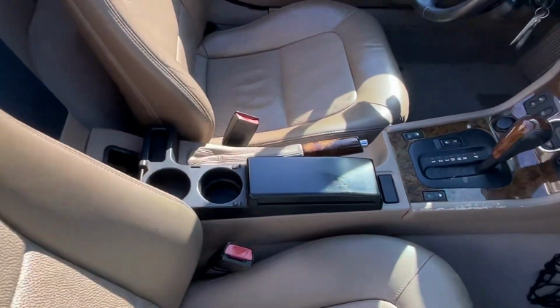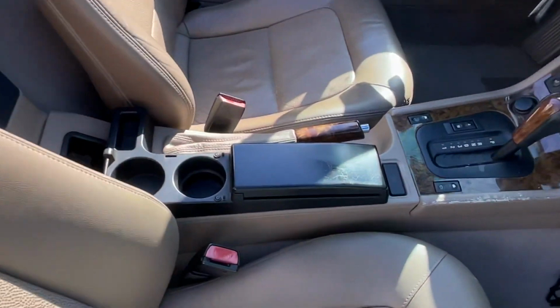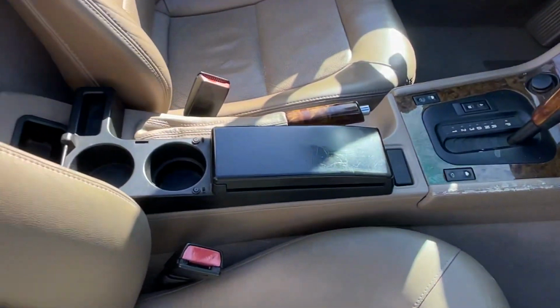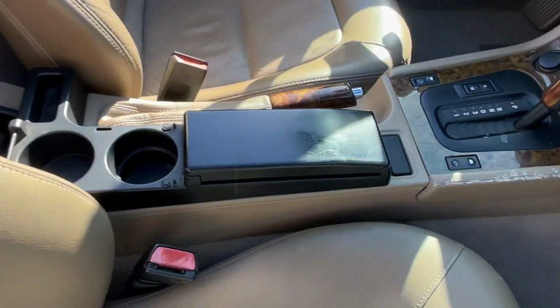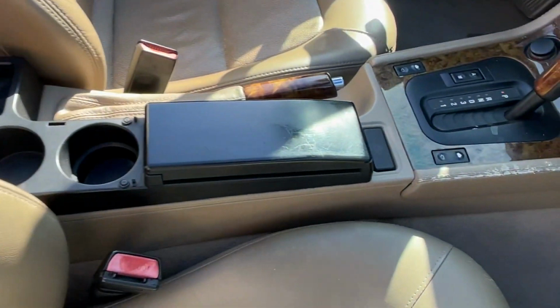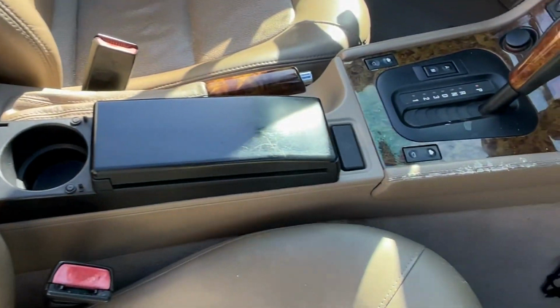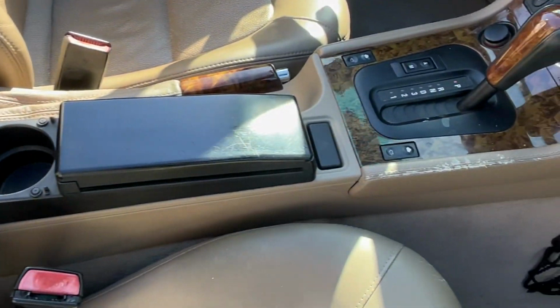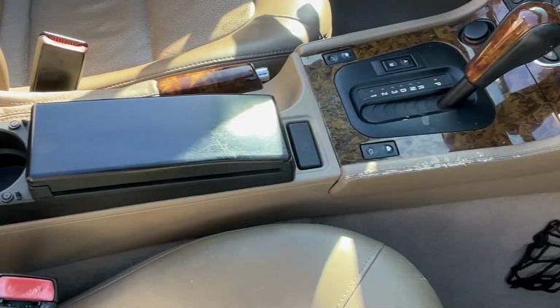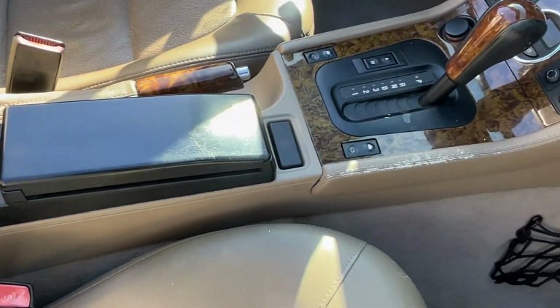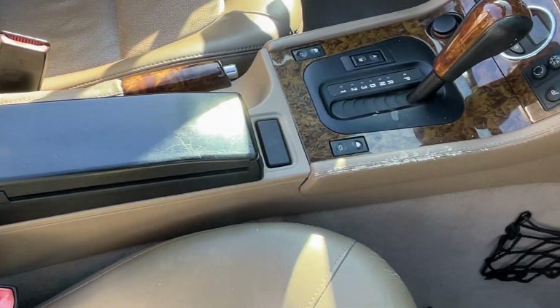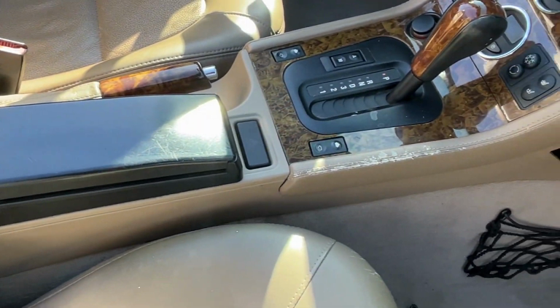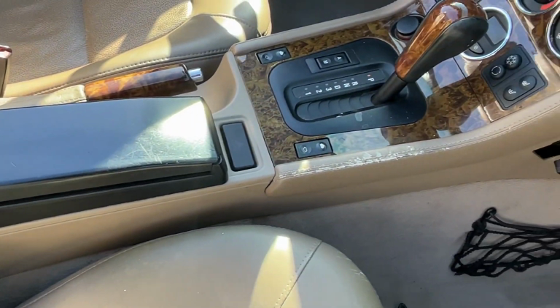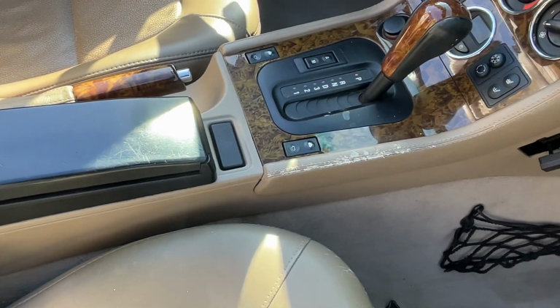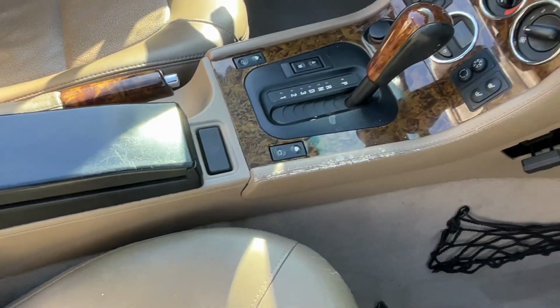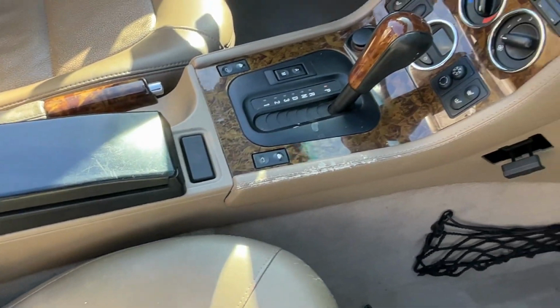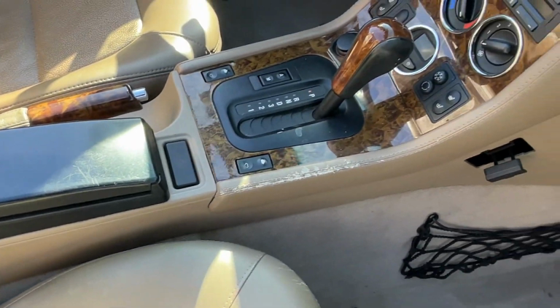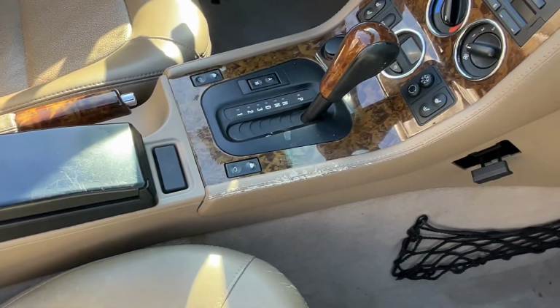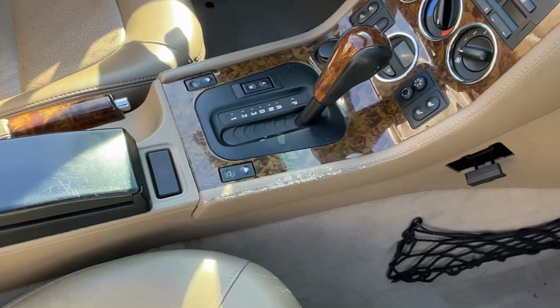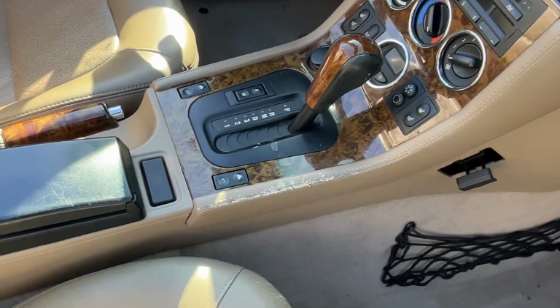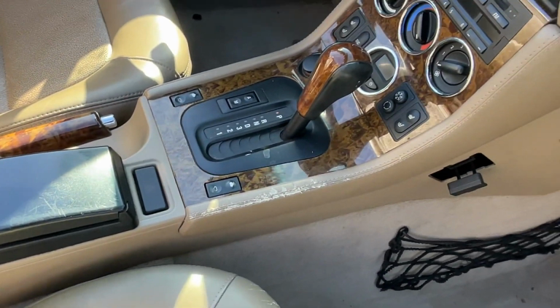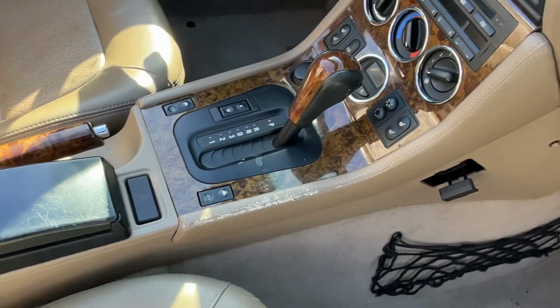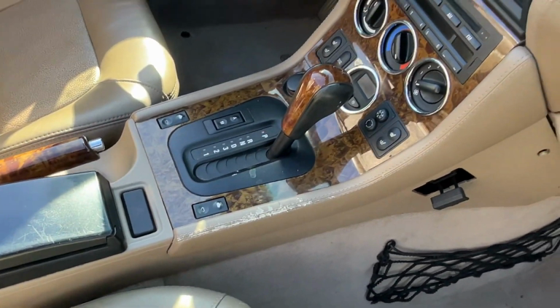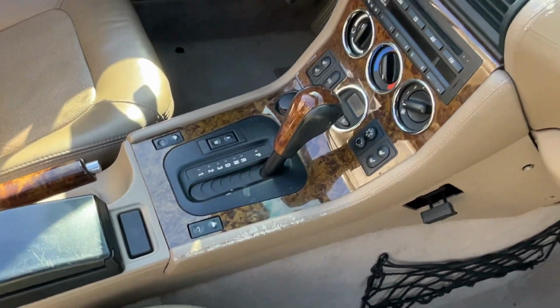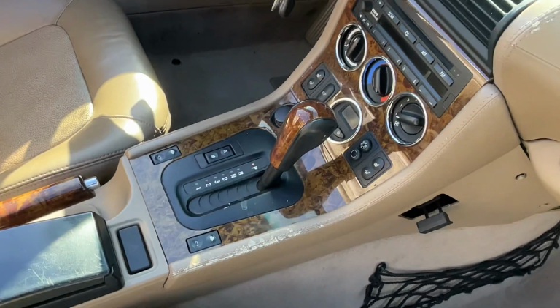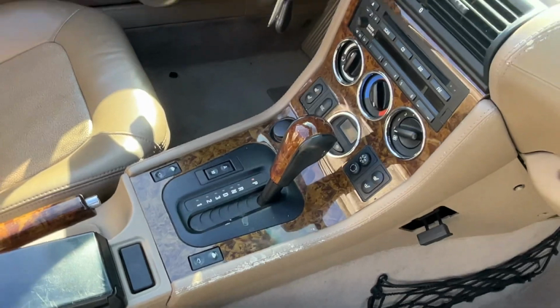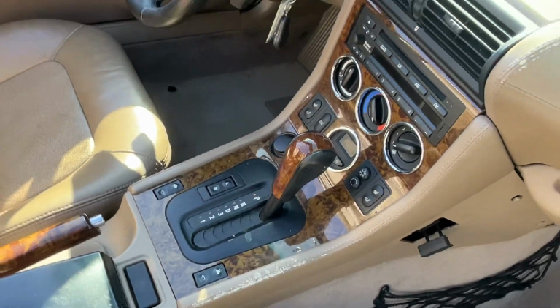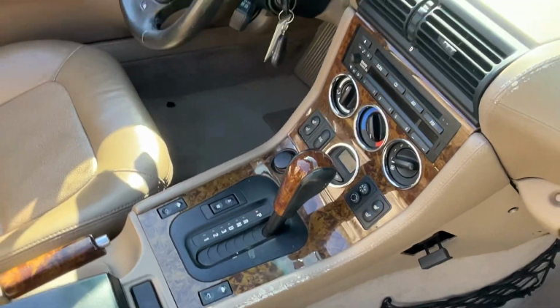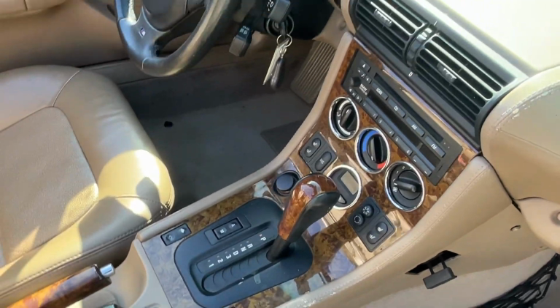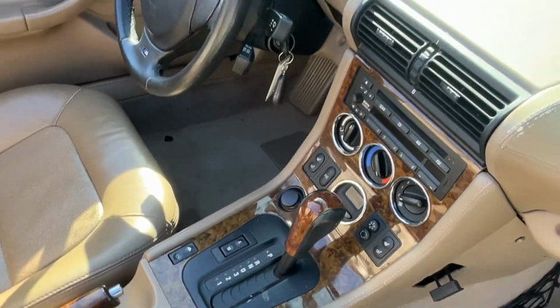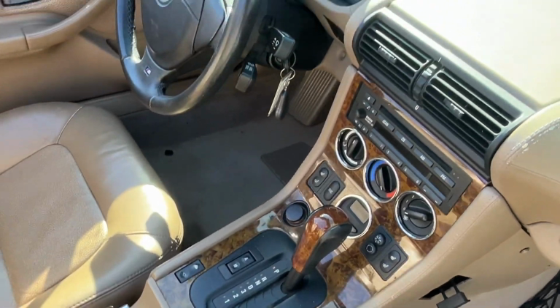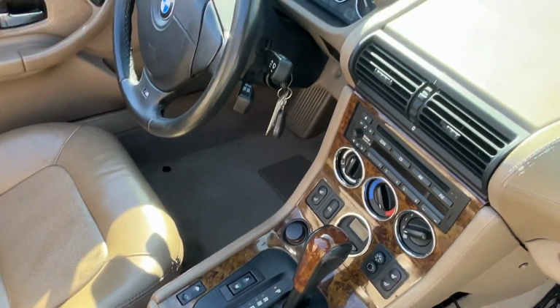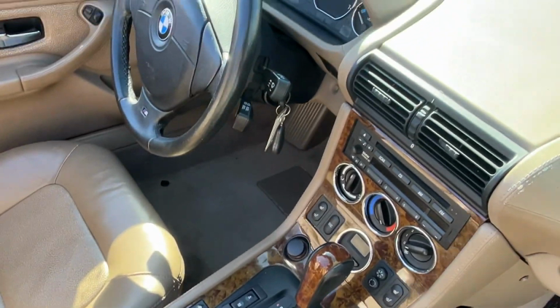There's a little bit of wear there on the console. It's got heated seats, leather, and CD.